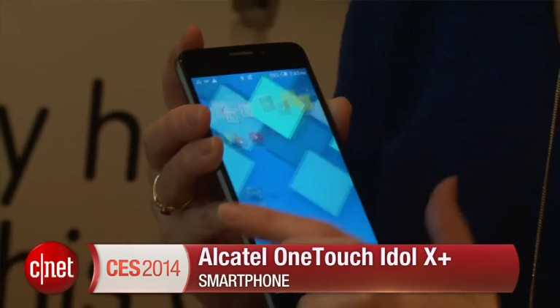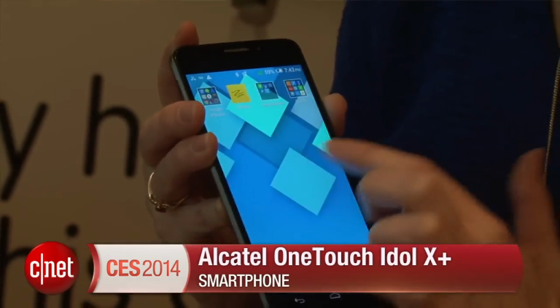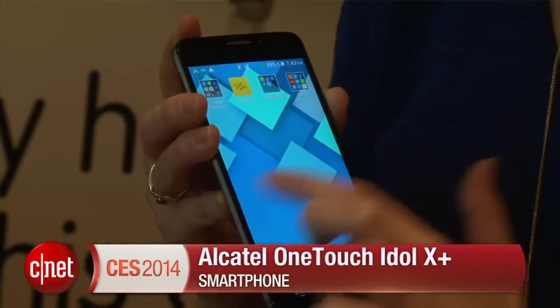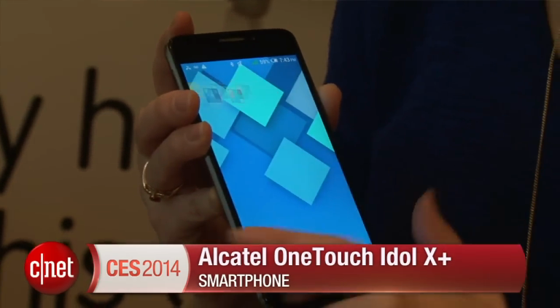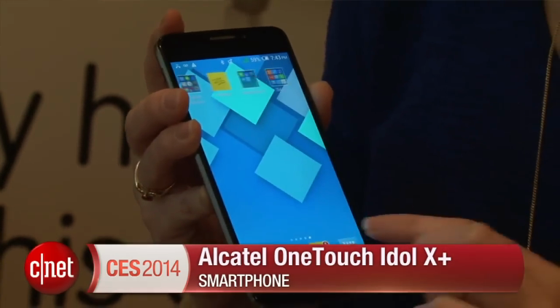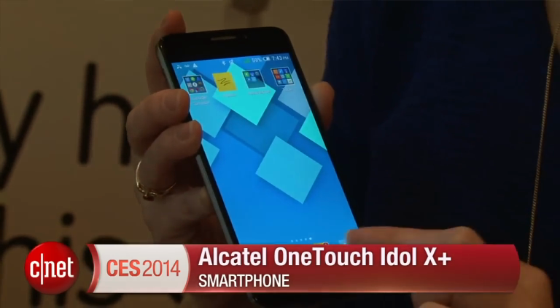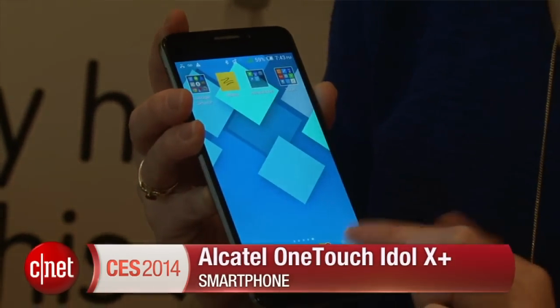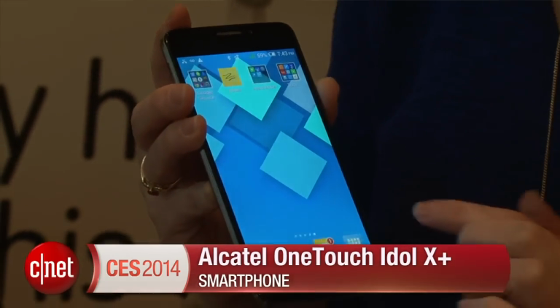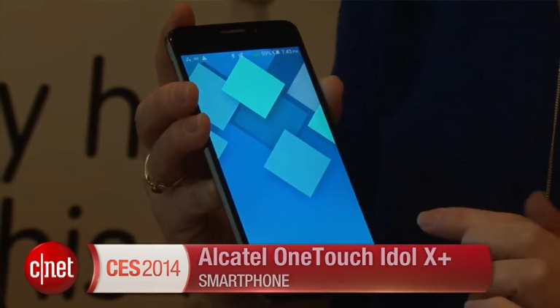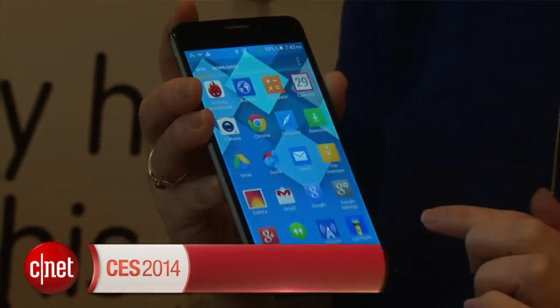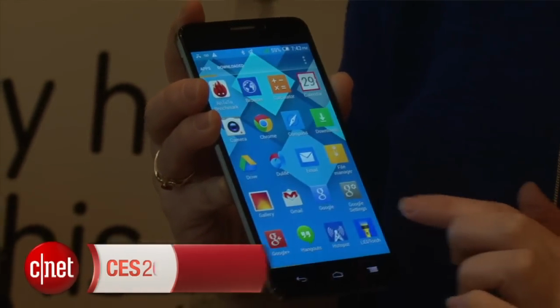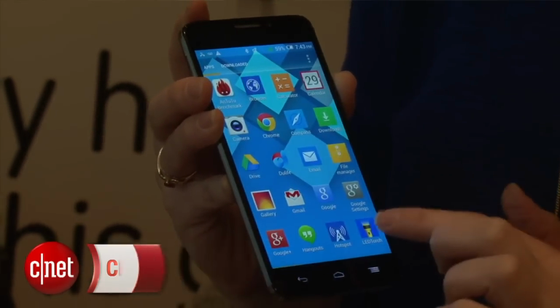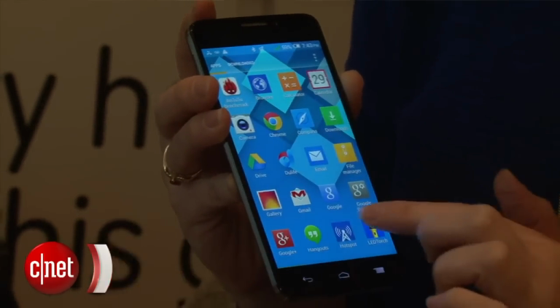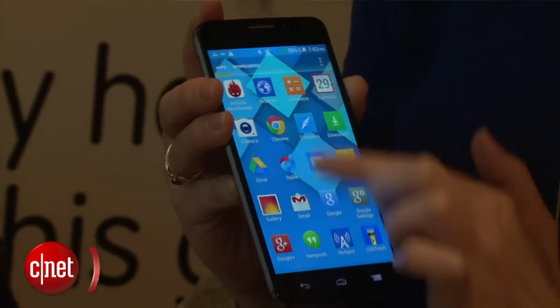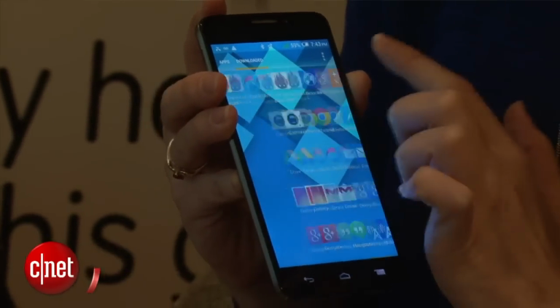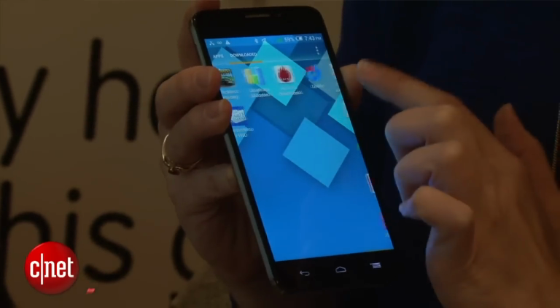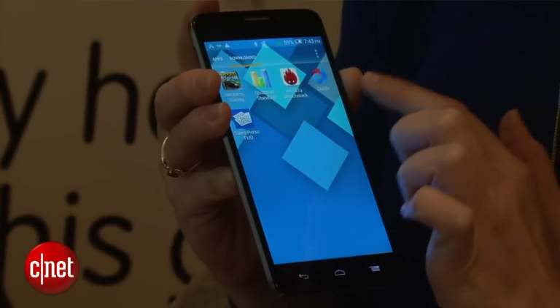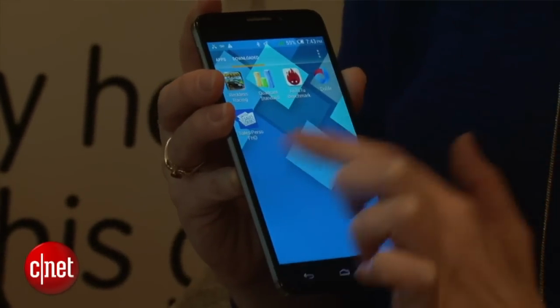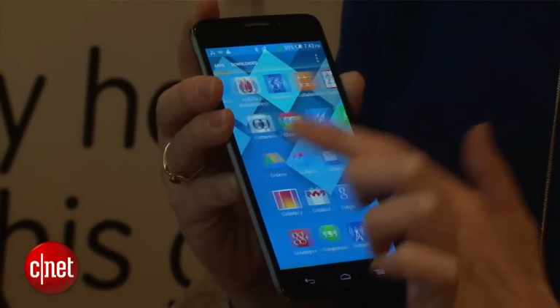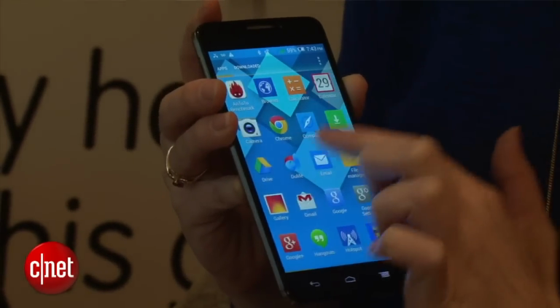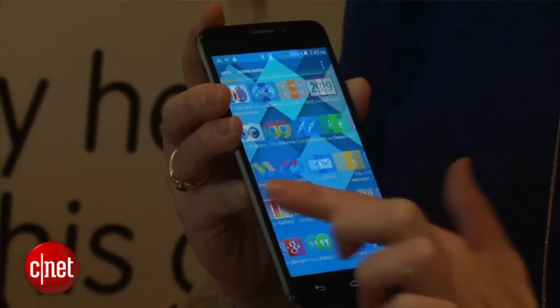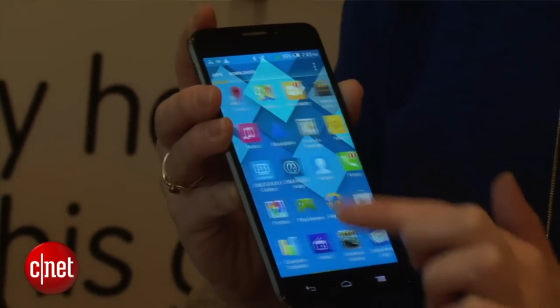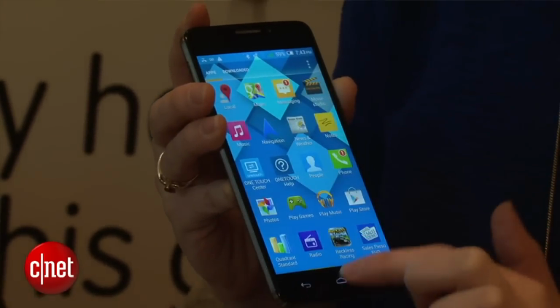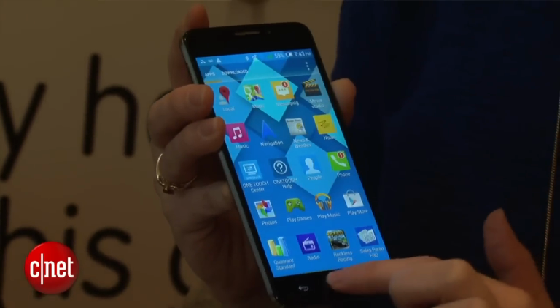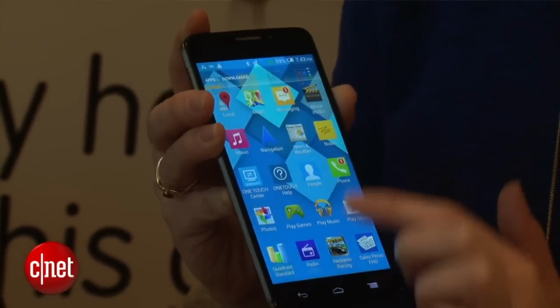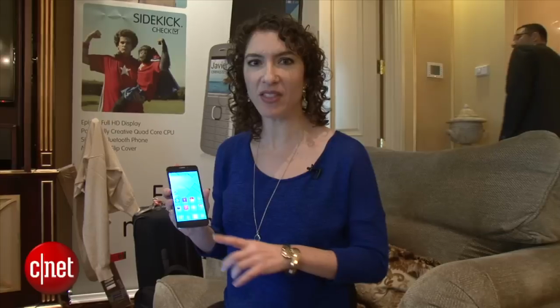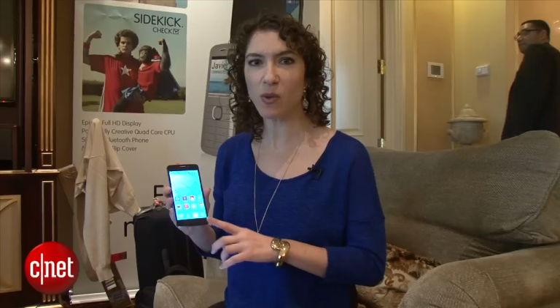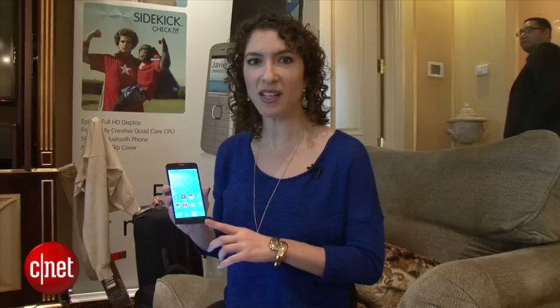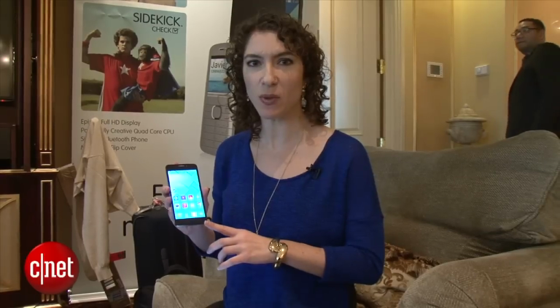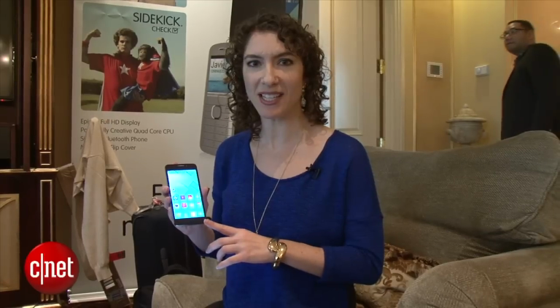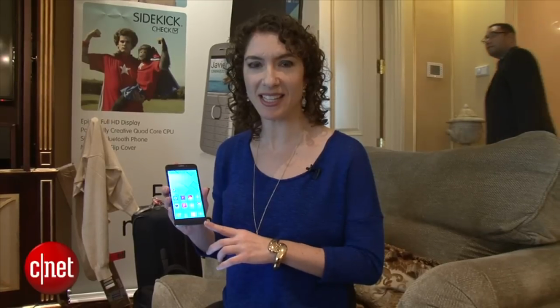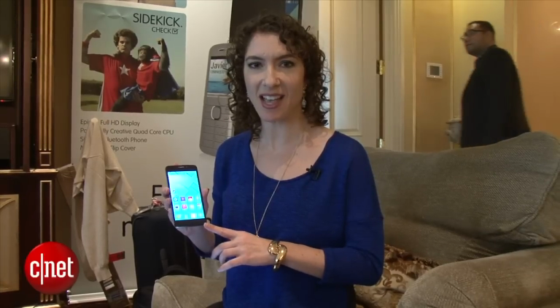It's about the same size phone — 5-inch, 1080p HD screen. What's different about this one is what's inside.